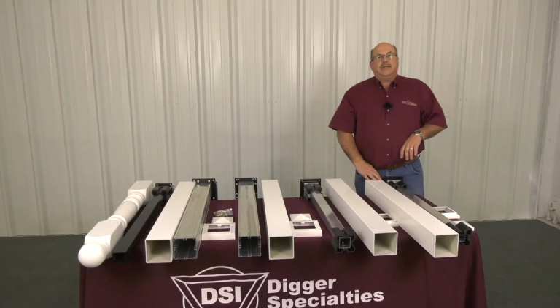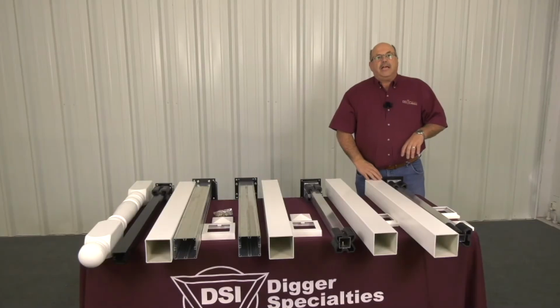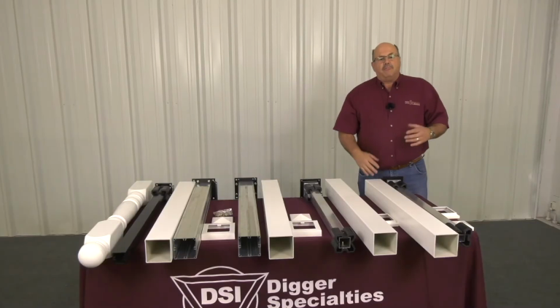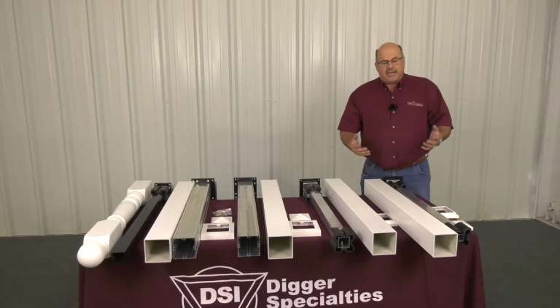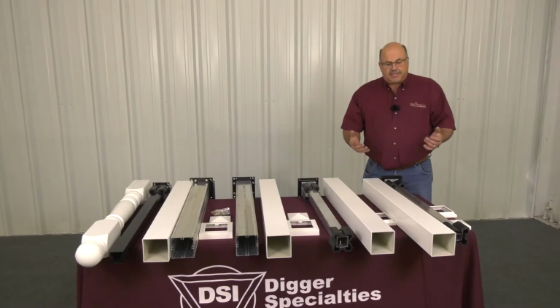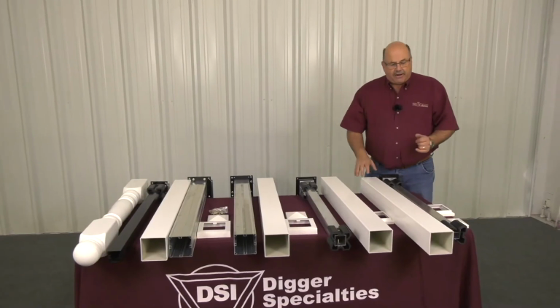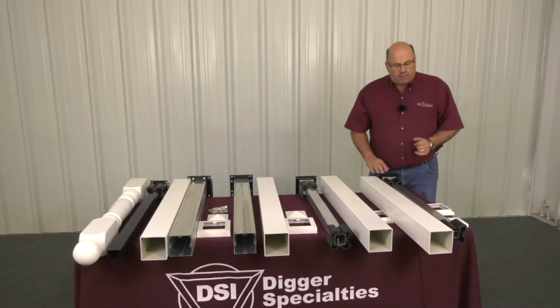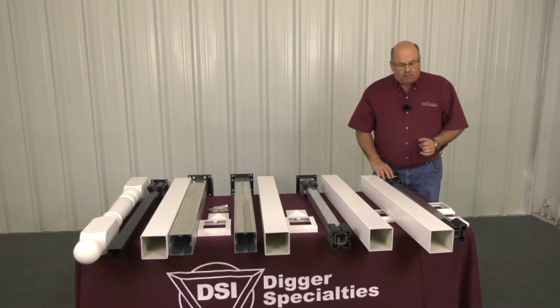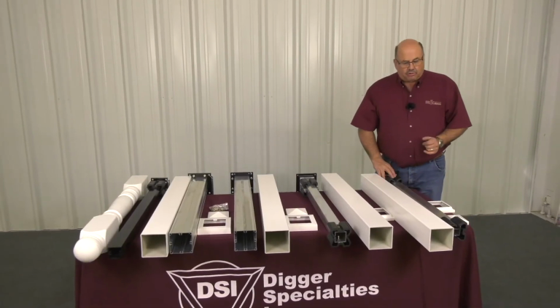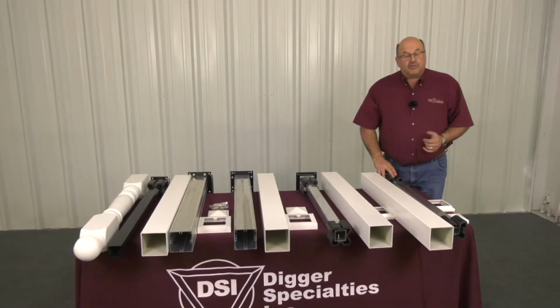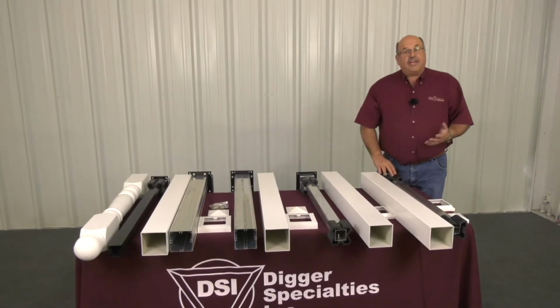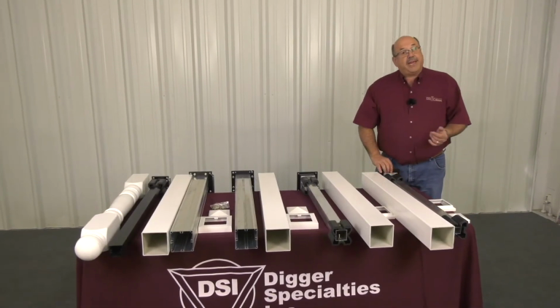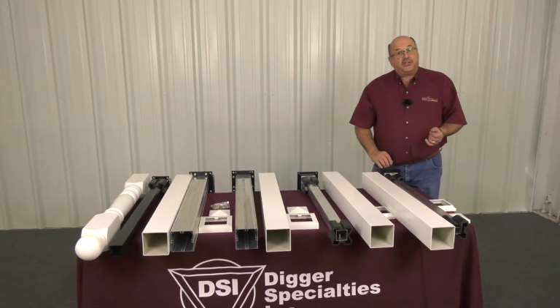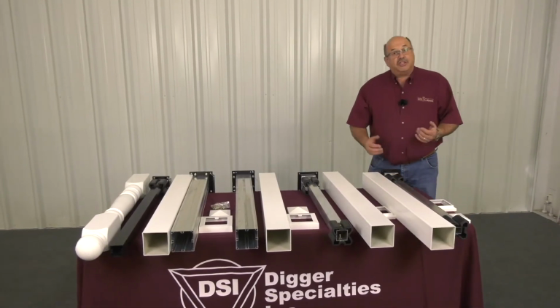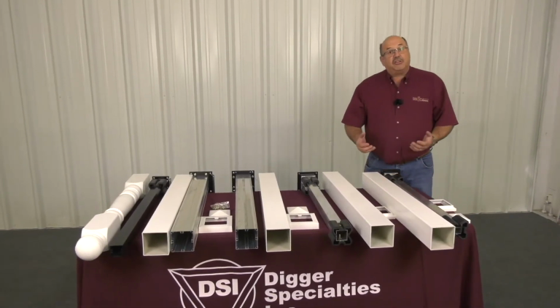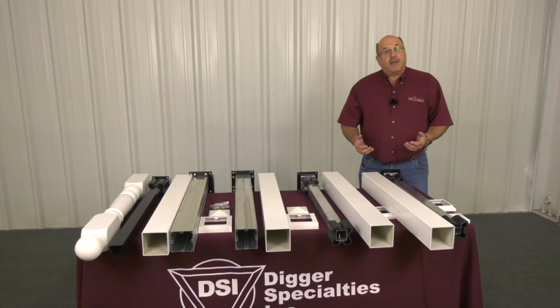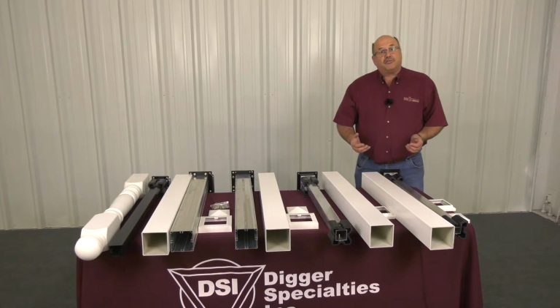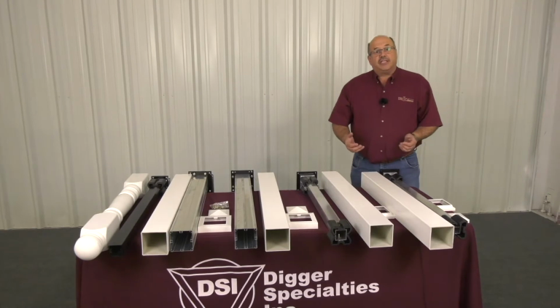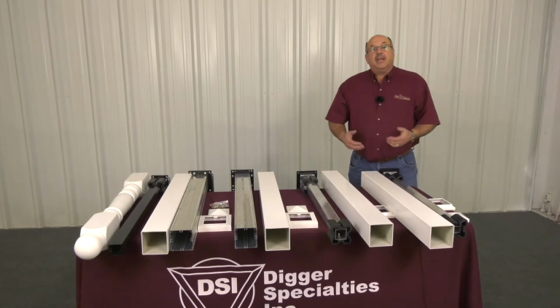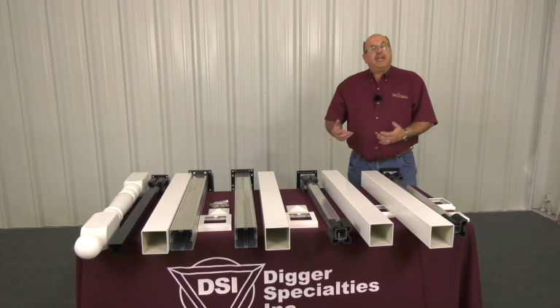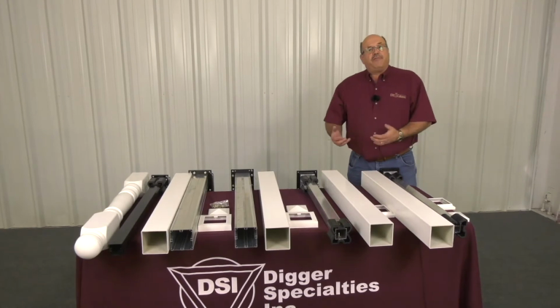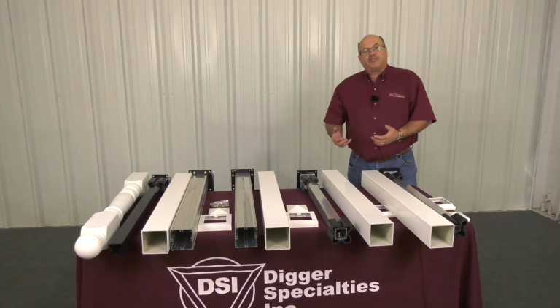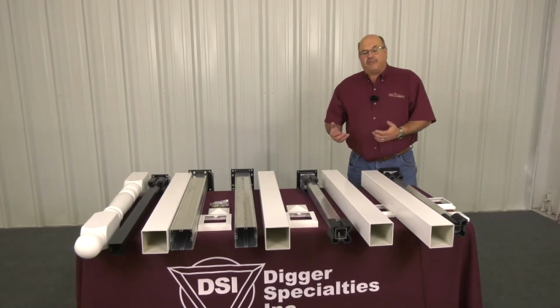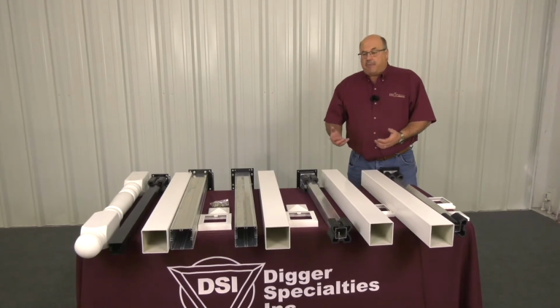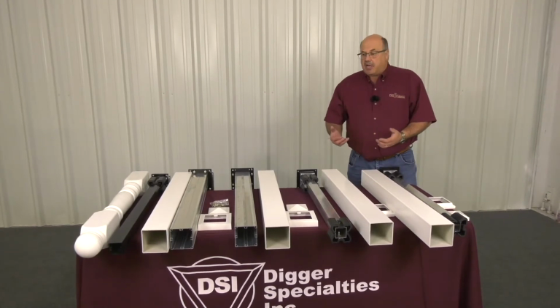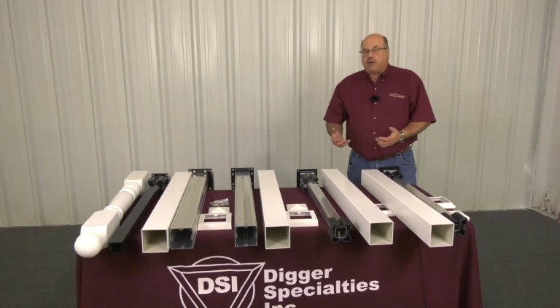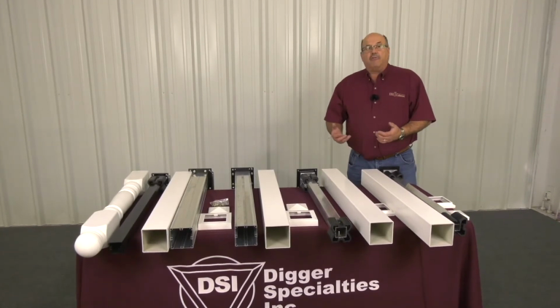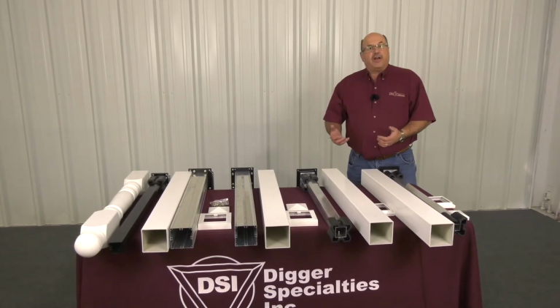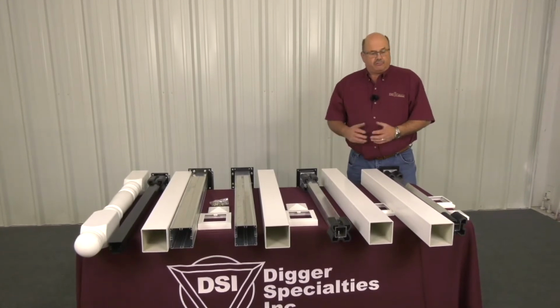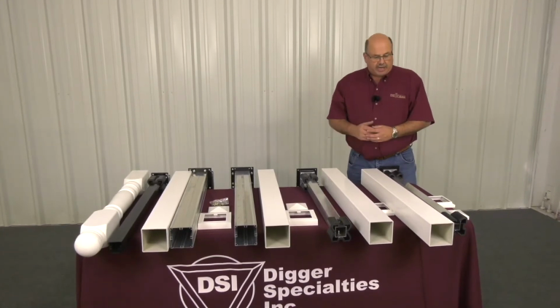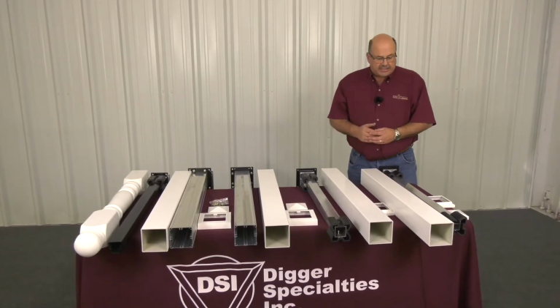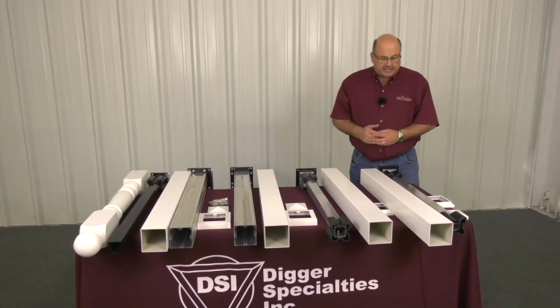Hello, my name is Larry Burkholder, training manager at Digger Specialties, manufacturer of the PolyRail Vinyl Railing System.